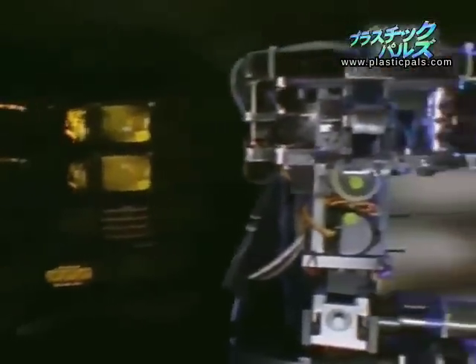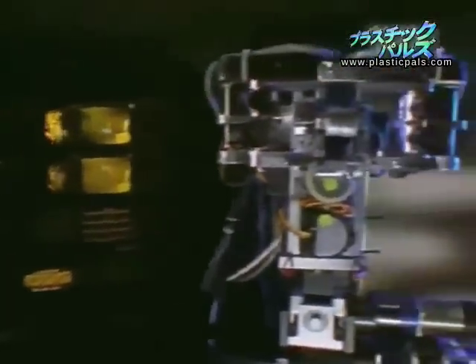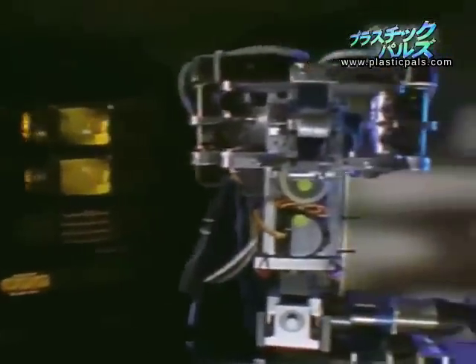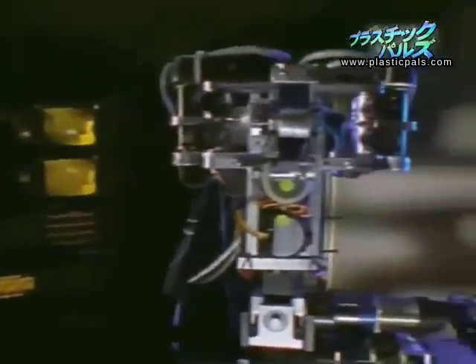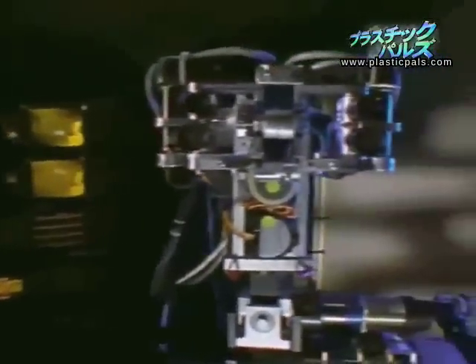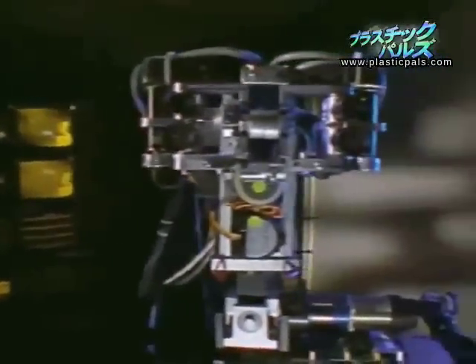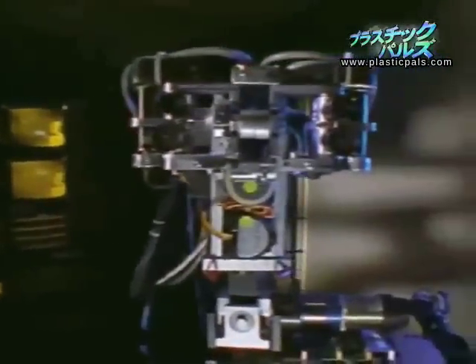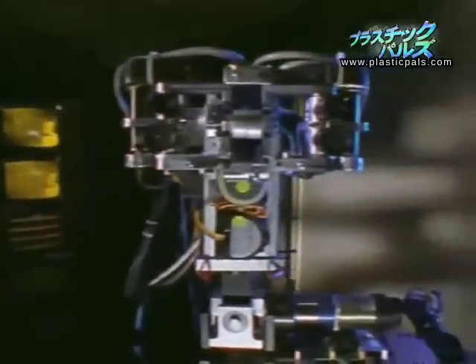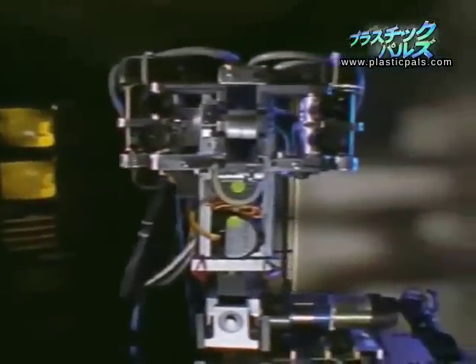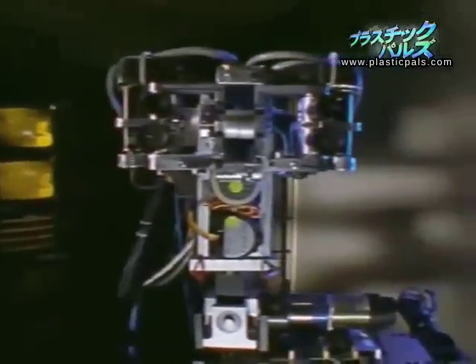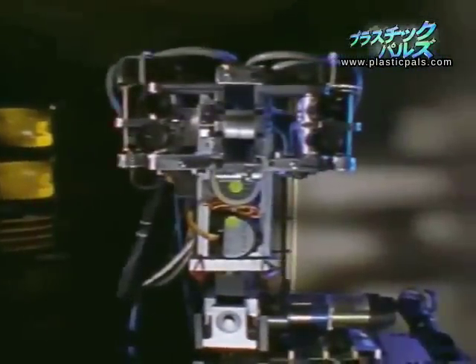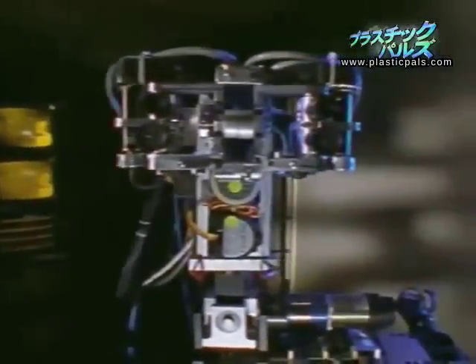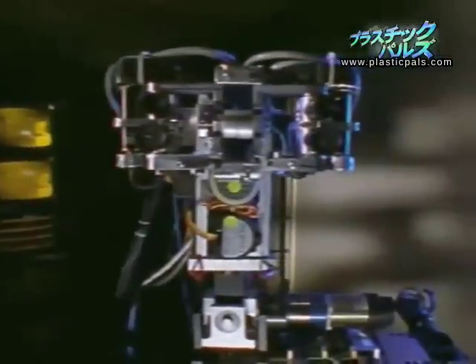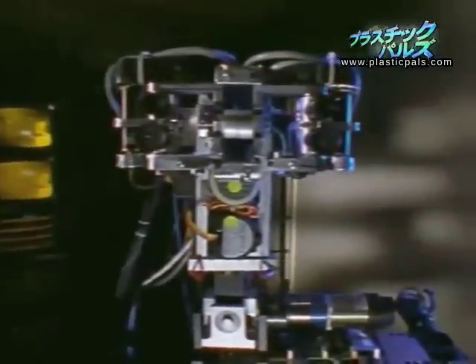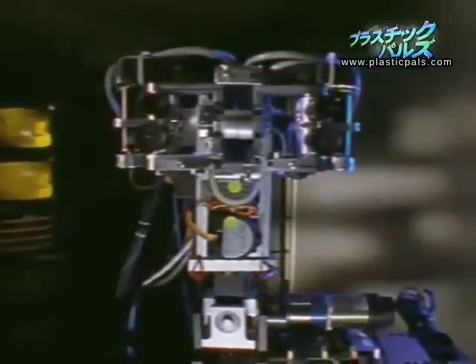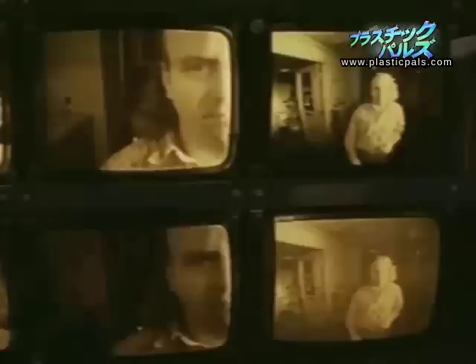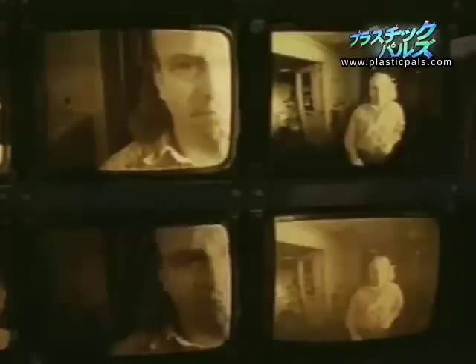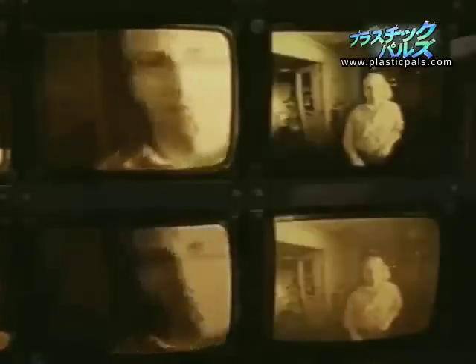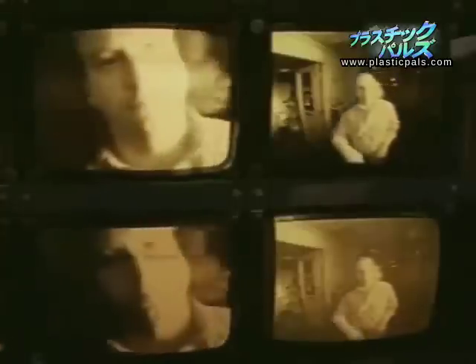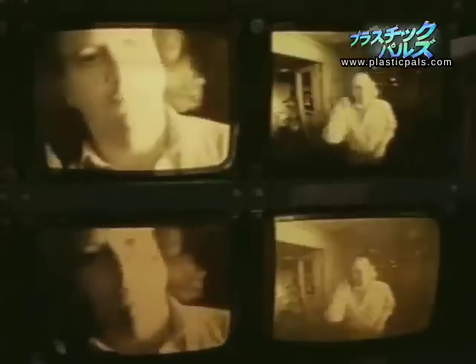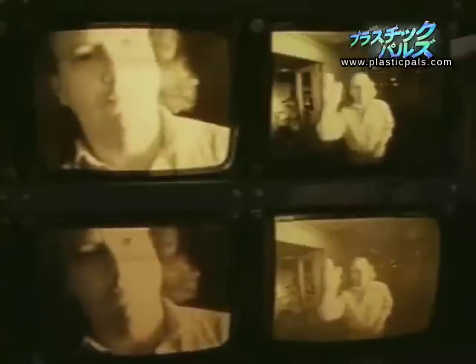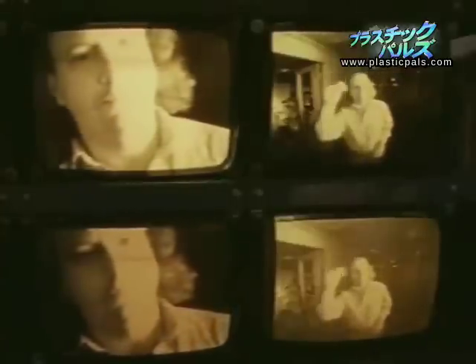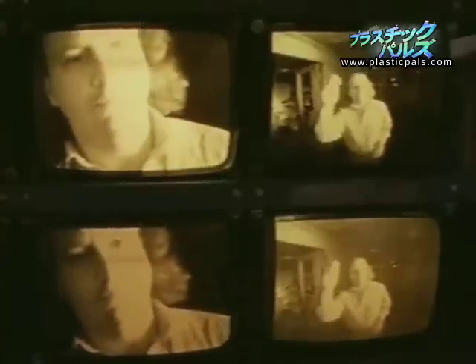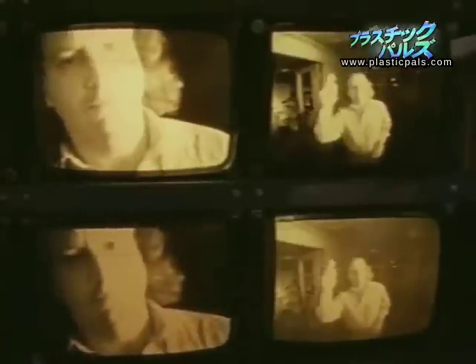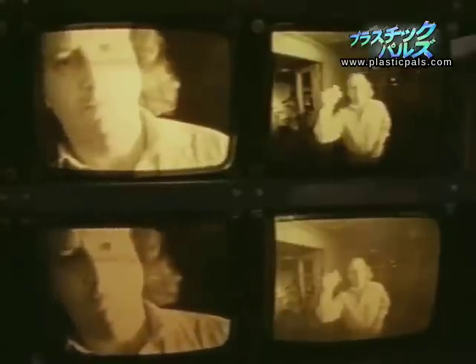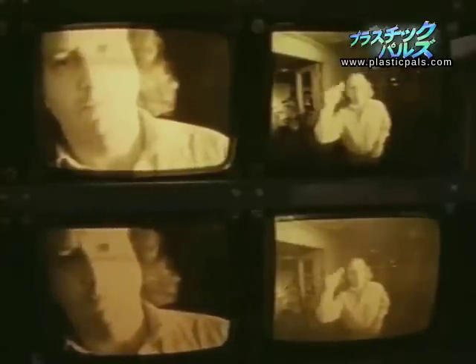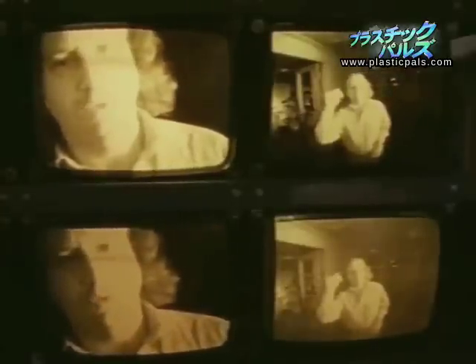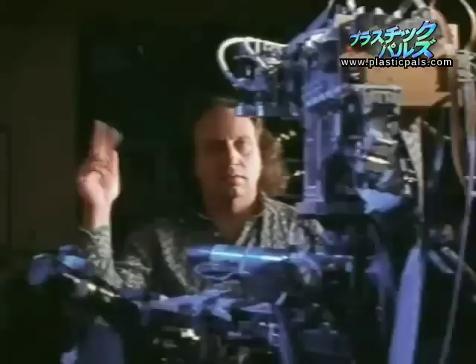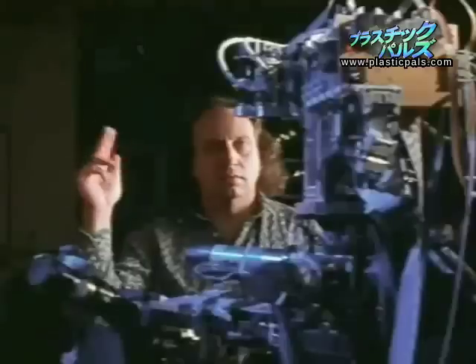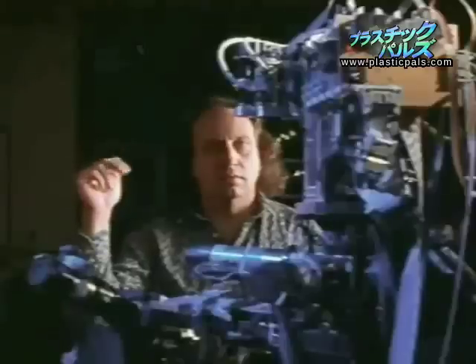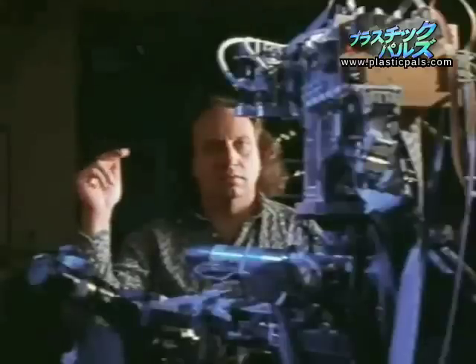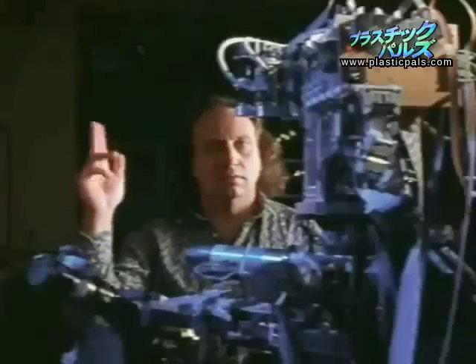This humanoid robot, COG, is also a learning robot. It's far more complex and learns by watching human behaviour.